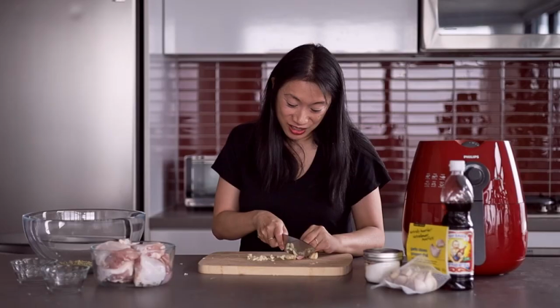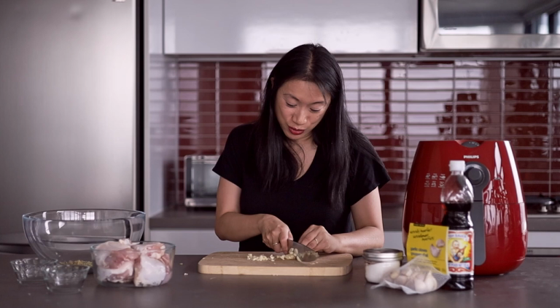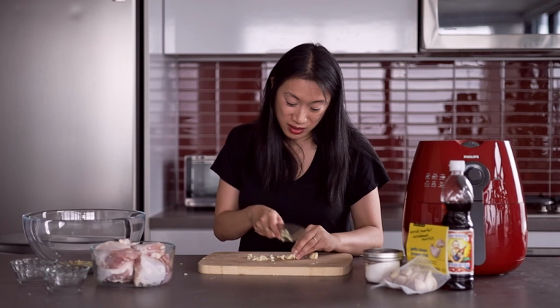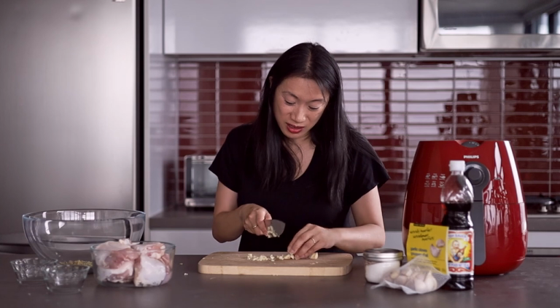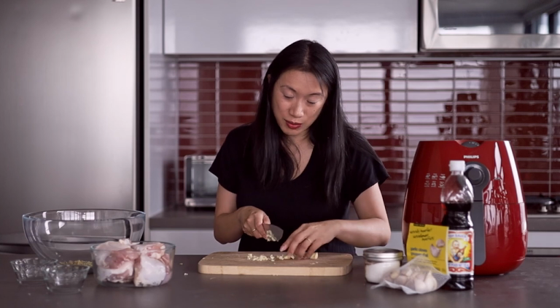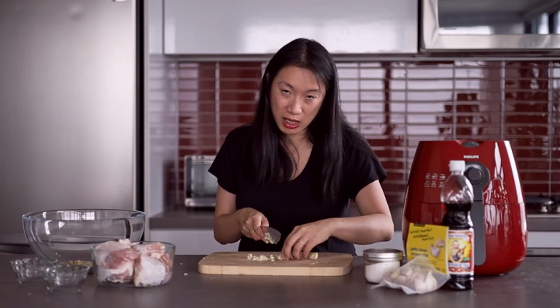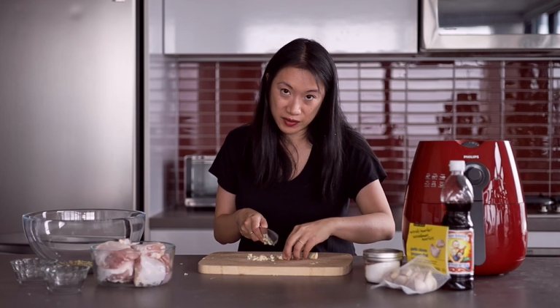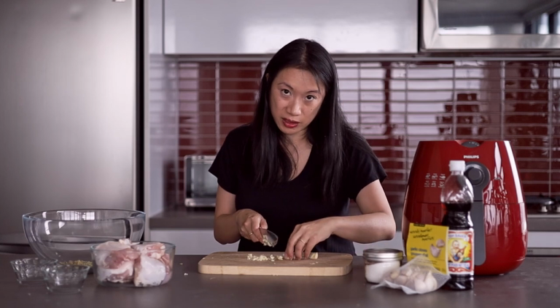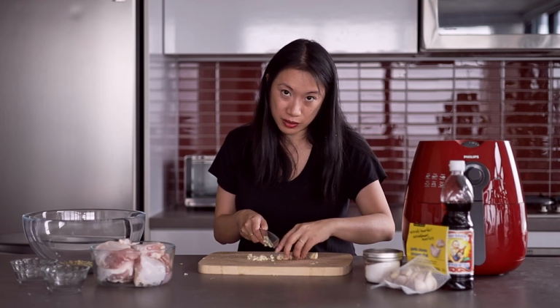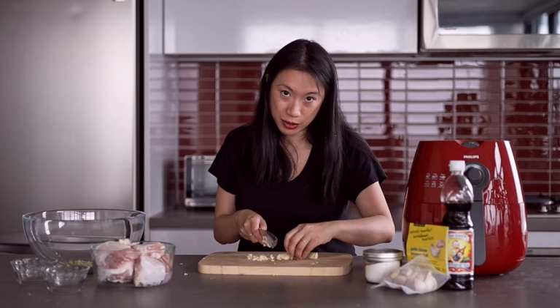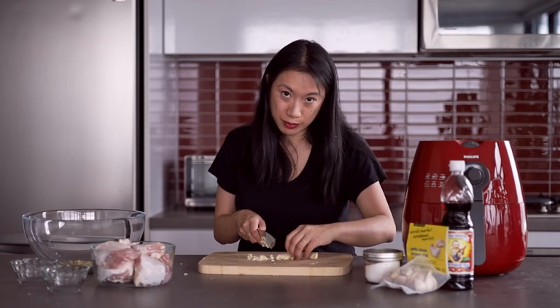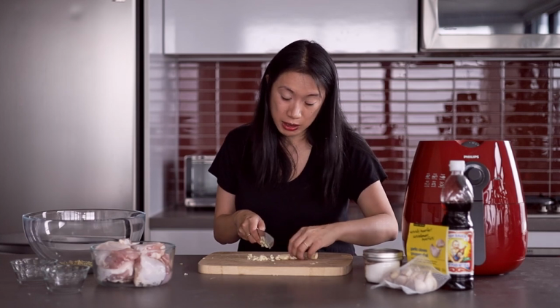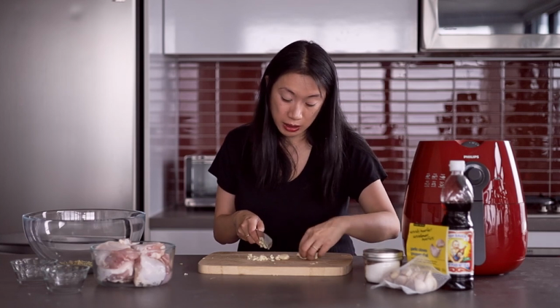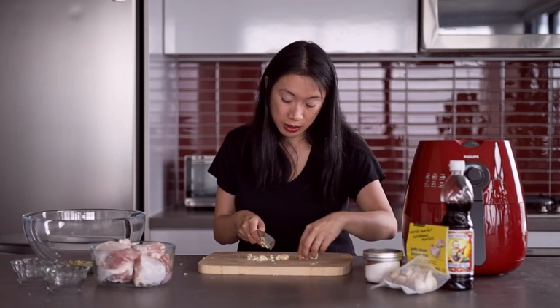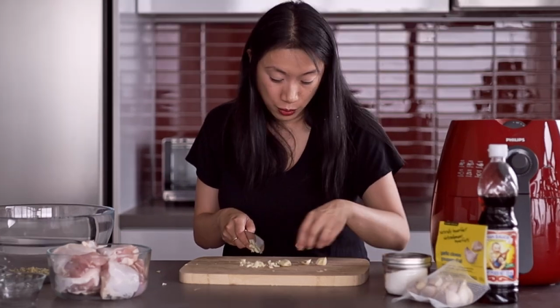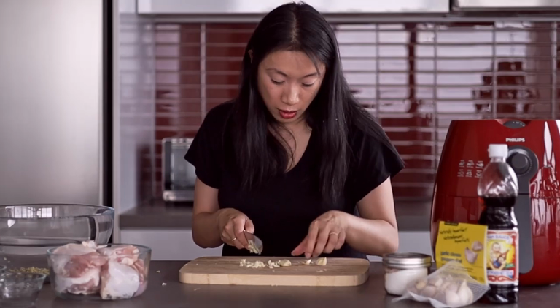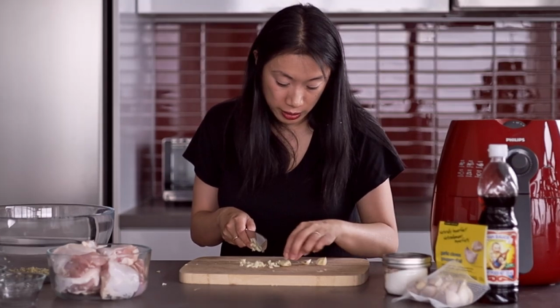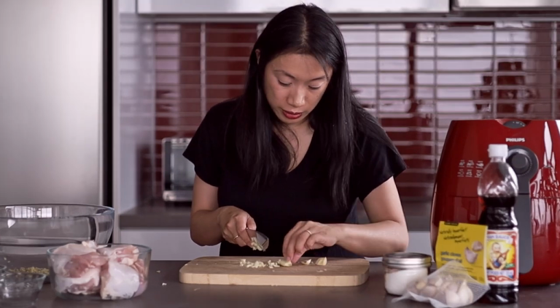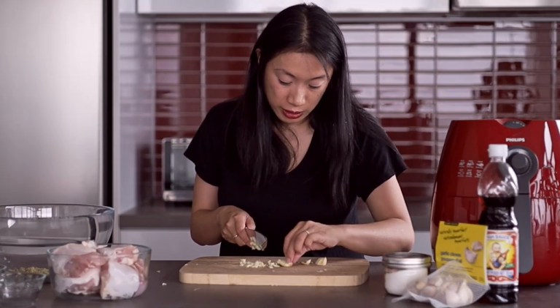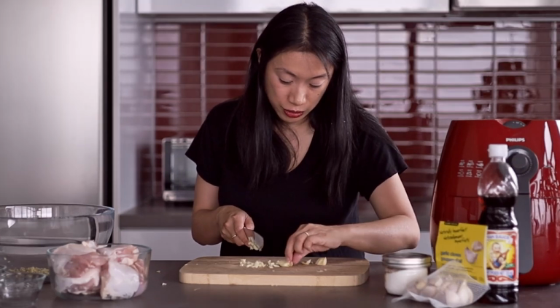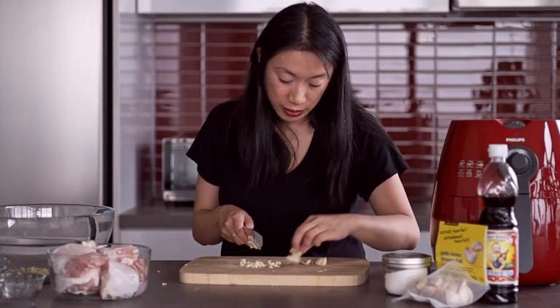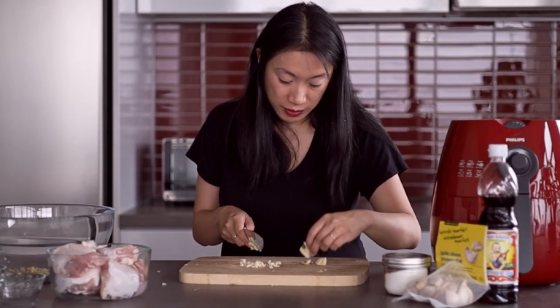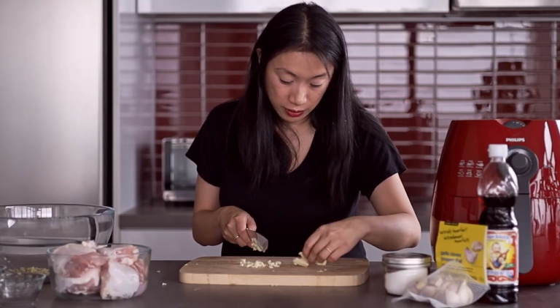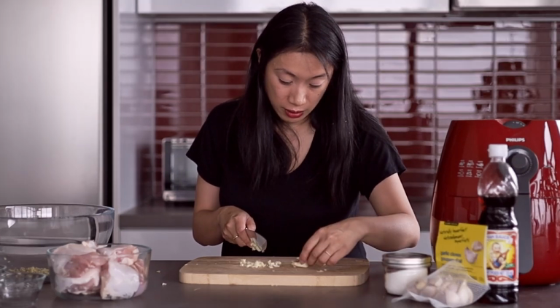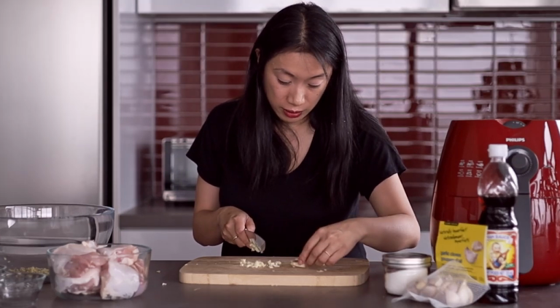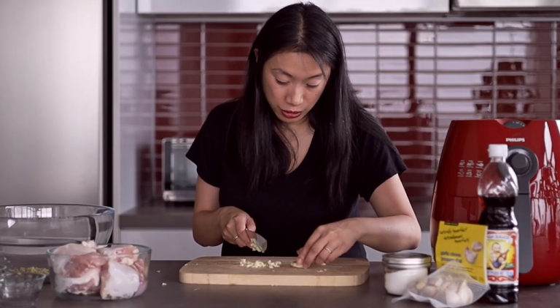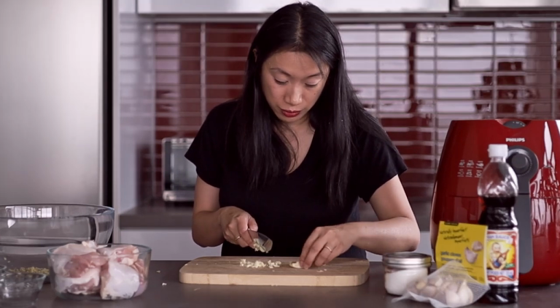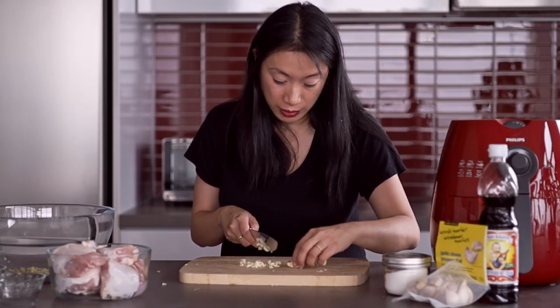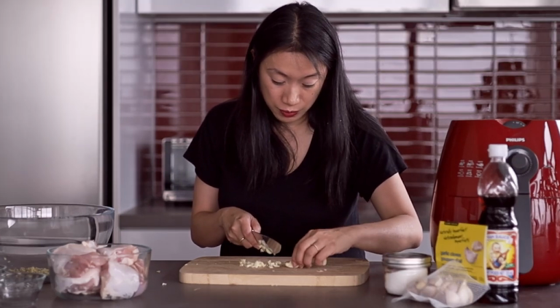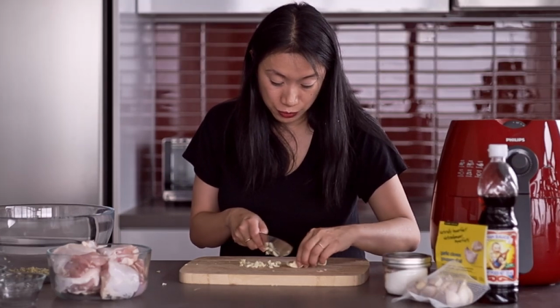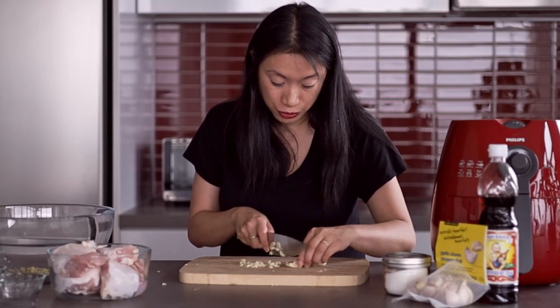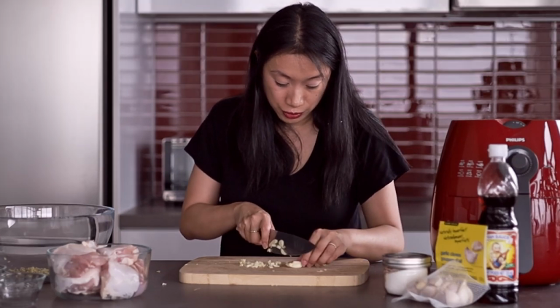As you can see, my knife skills are pretty basic. We're not here to teach you knife skills on this show, that's for sure.